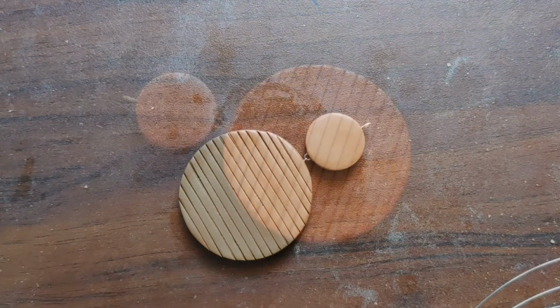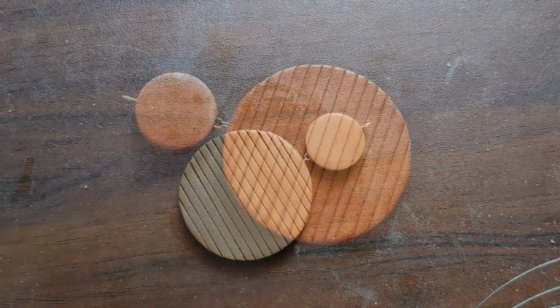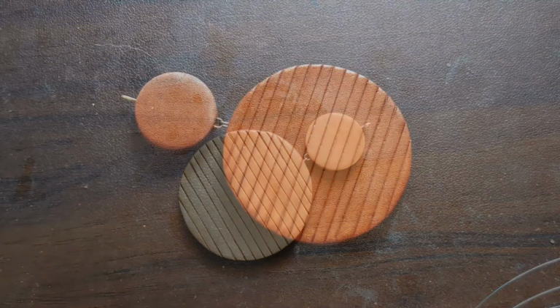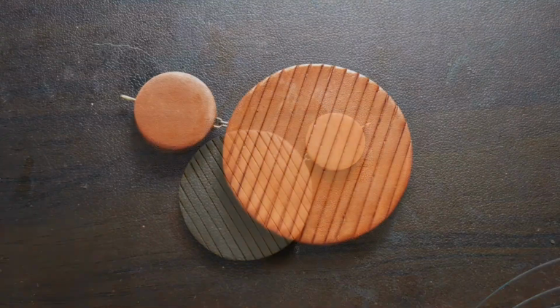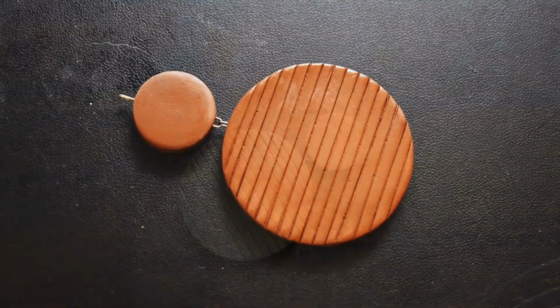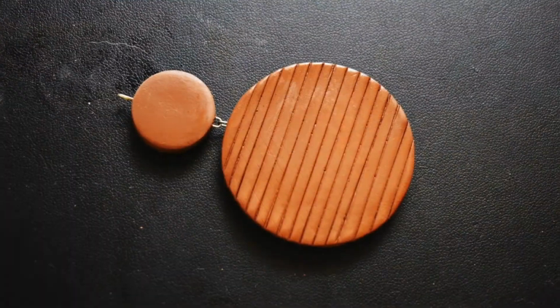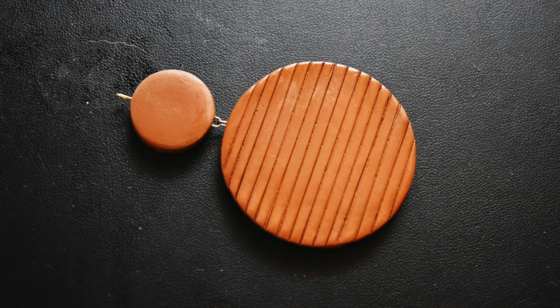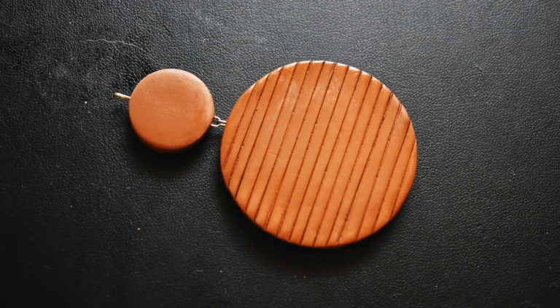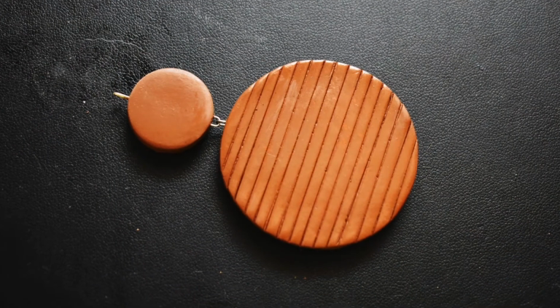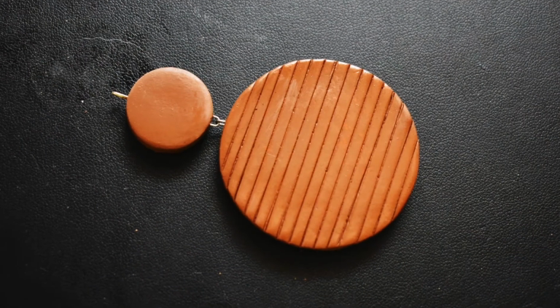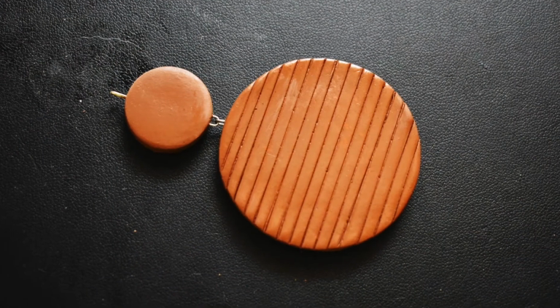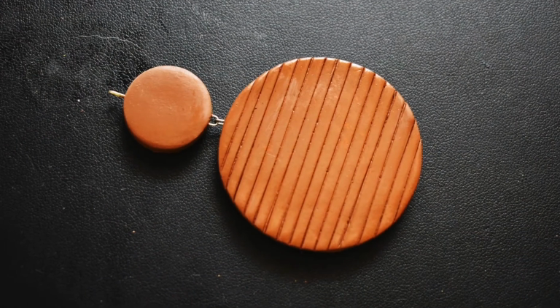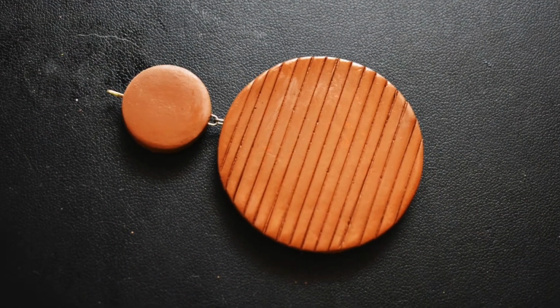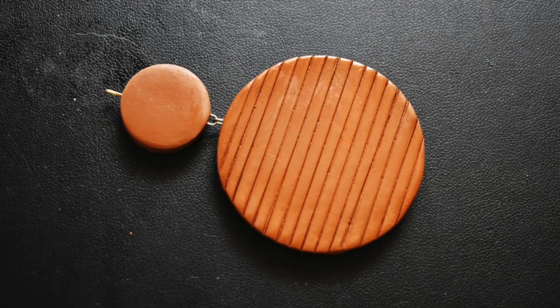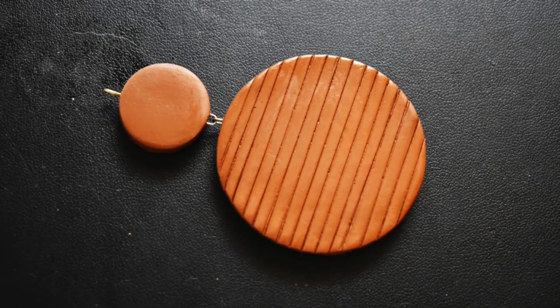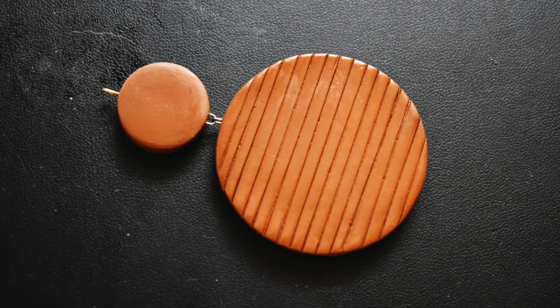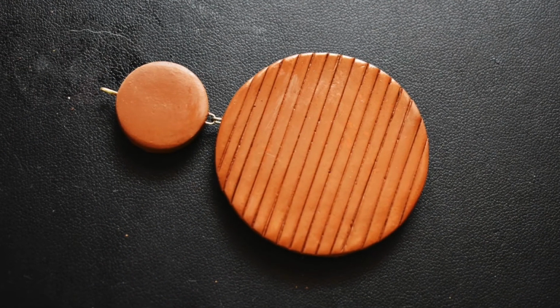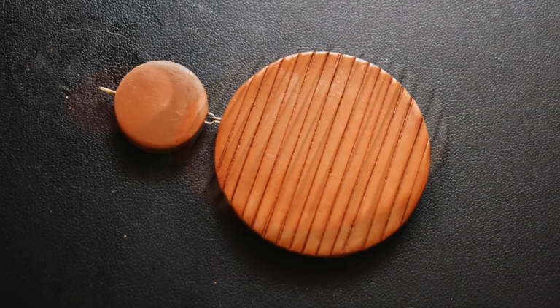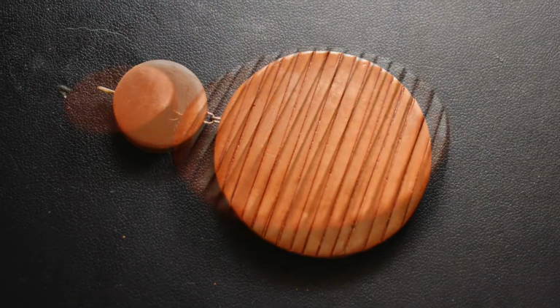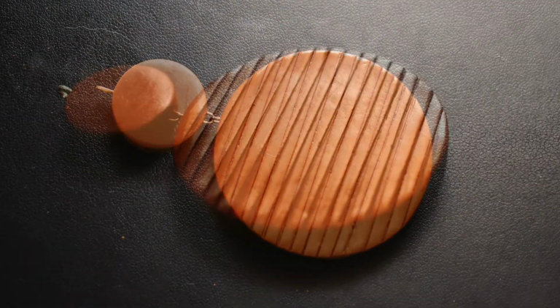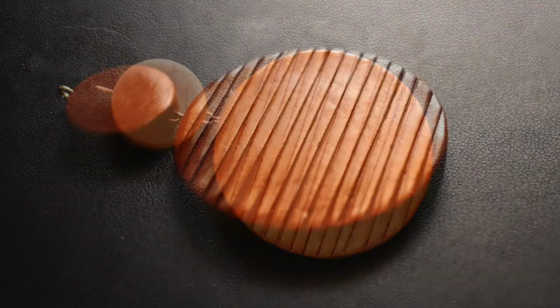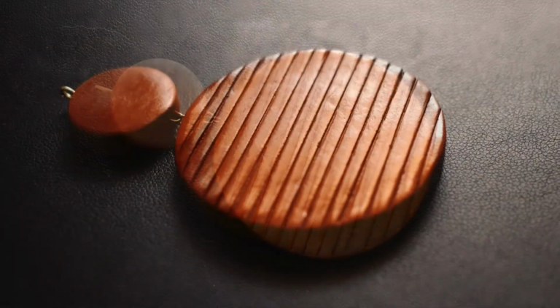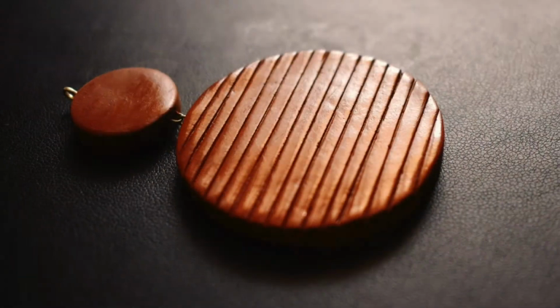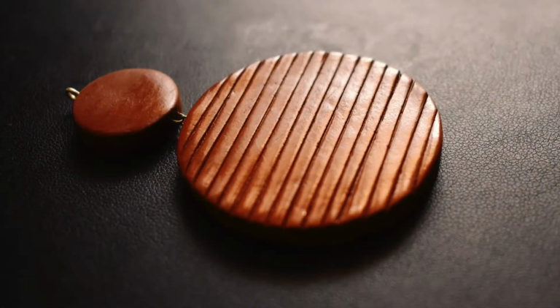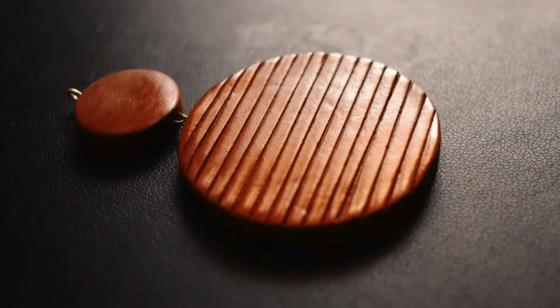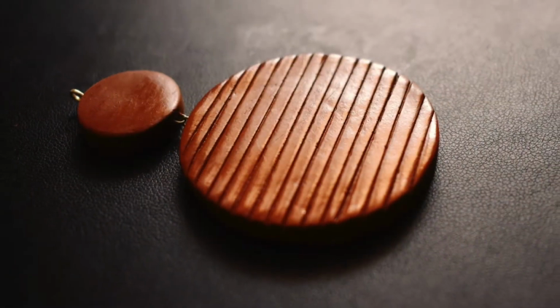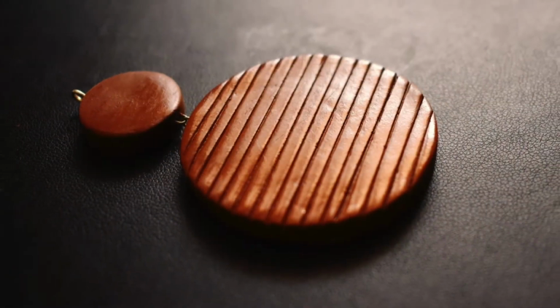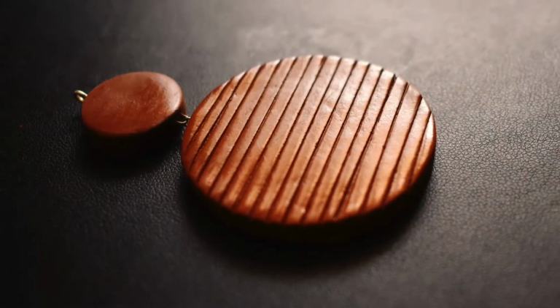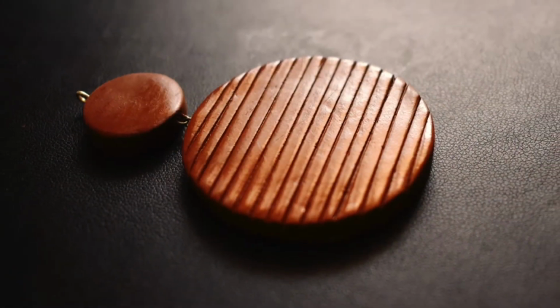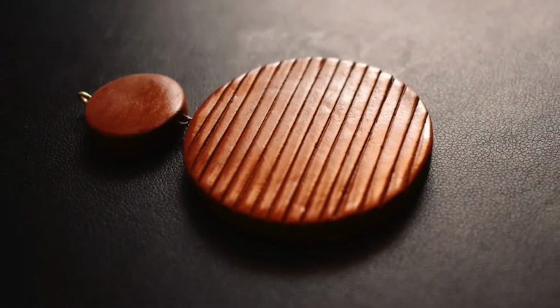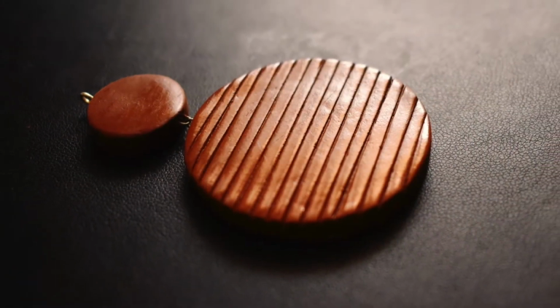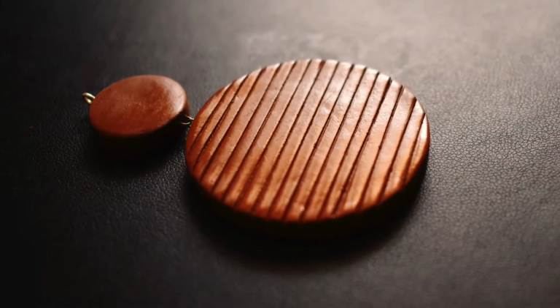So this is a simple and very easy pendant set for beginners and I hope this video was useful for you. If you like this video, please do share, like, comment and subscribe.